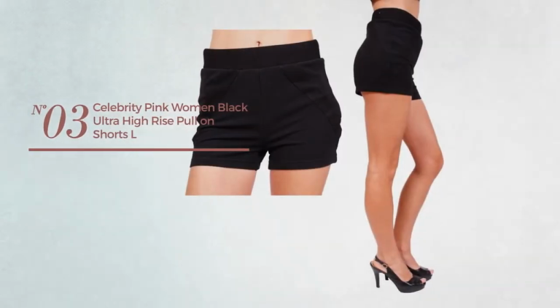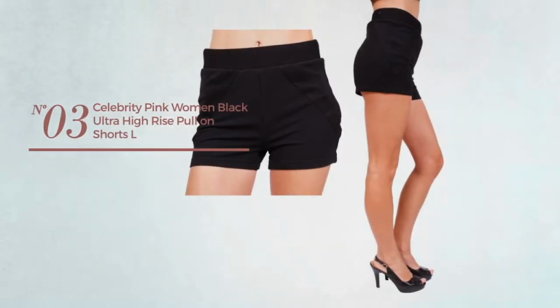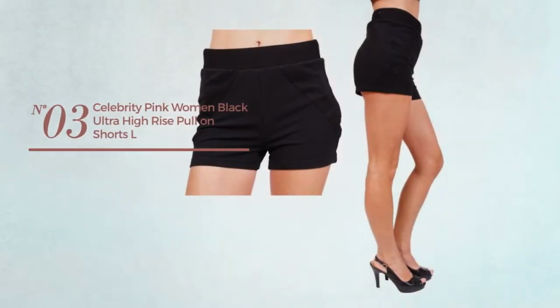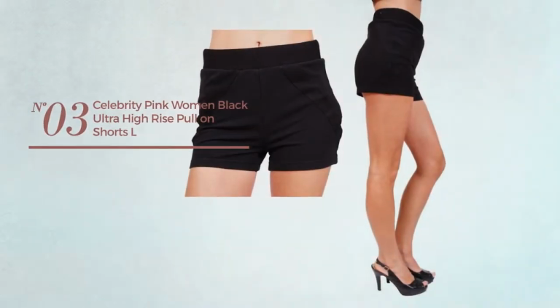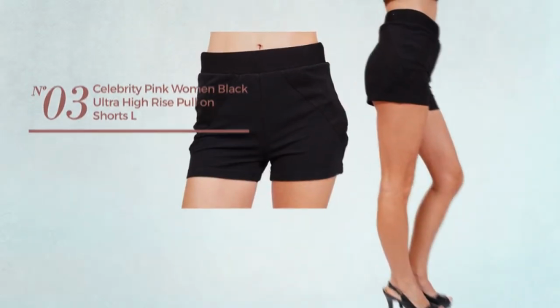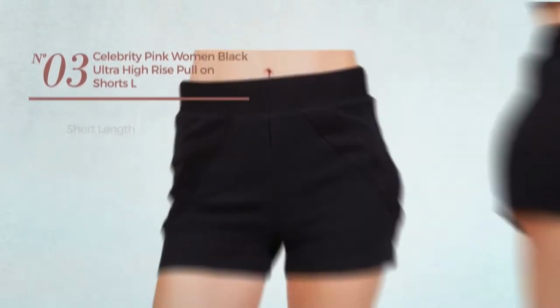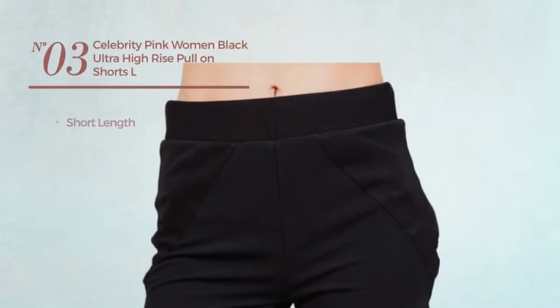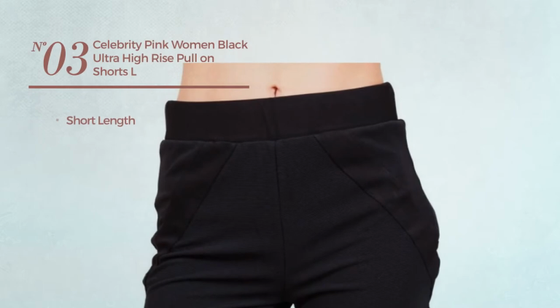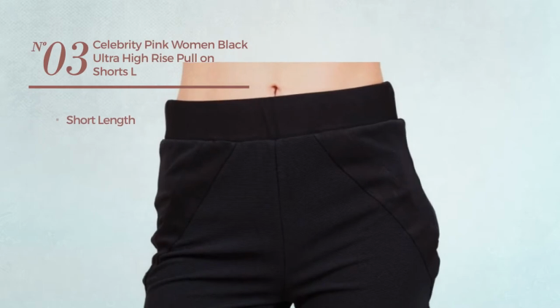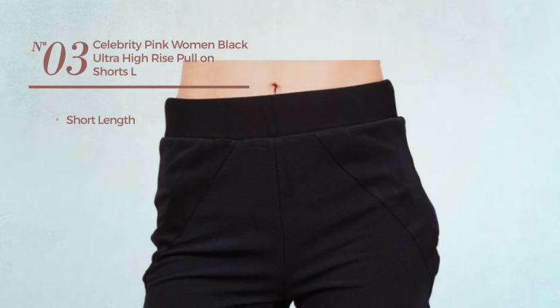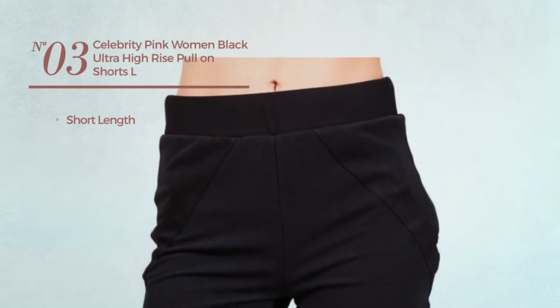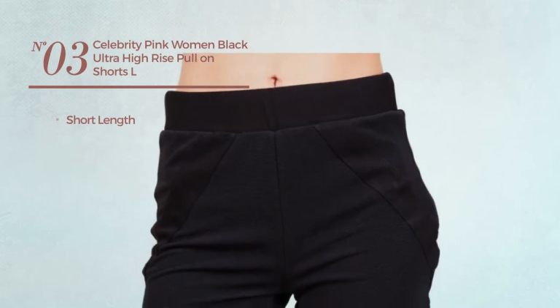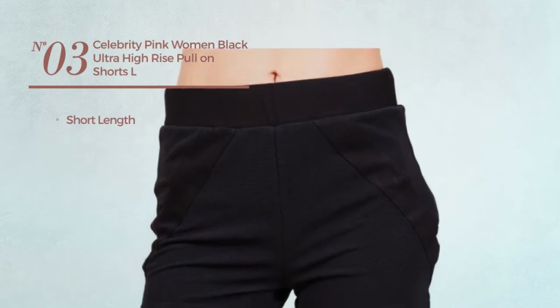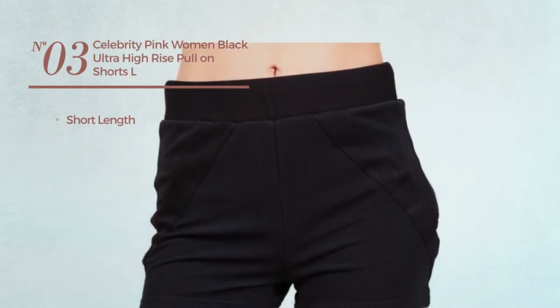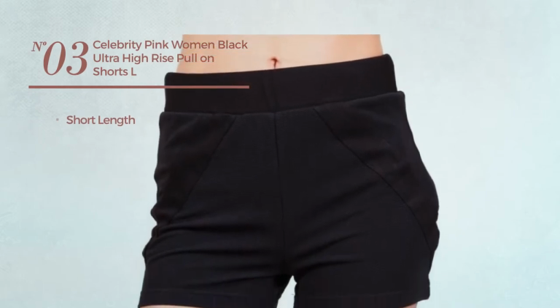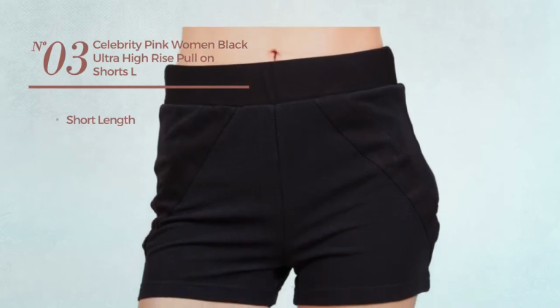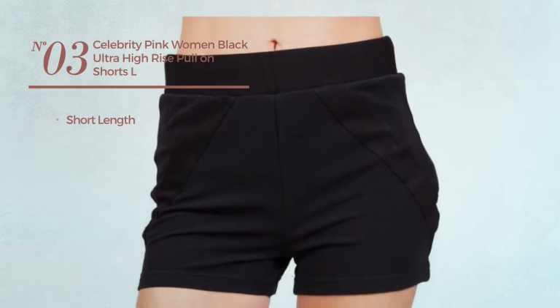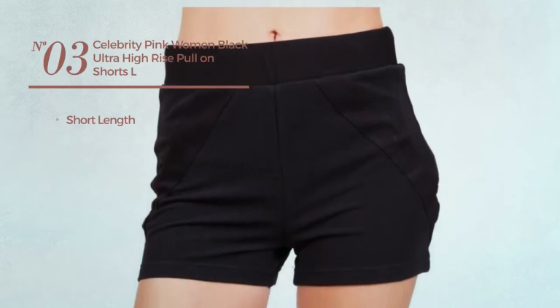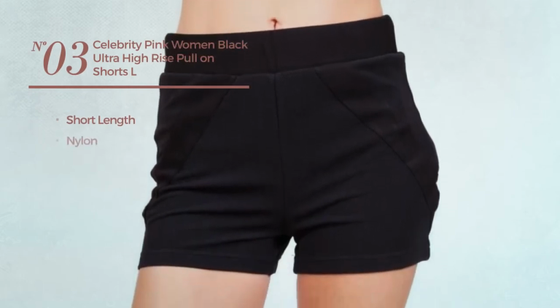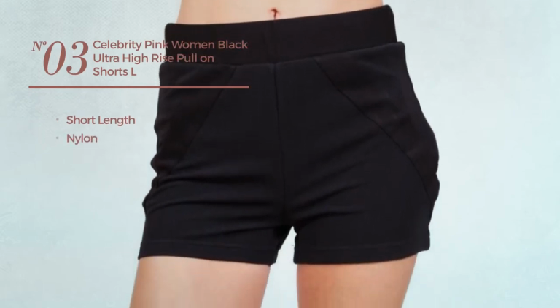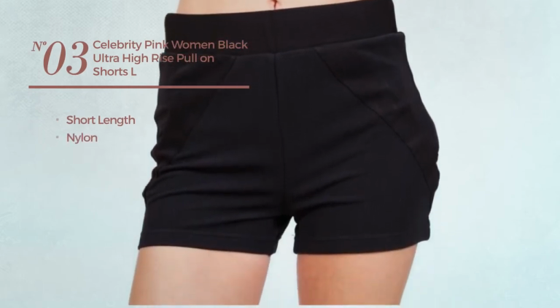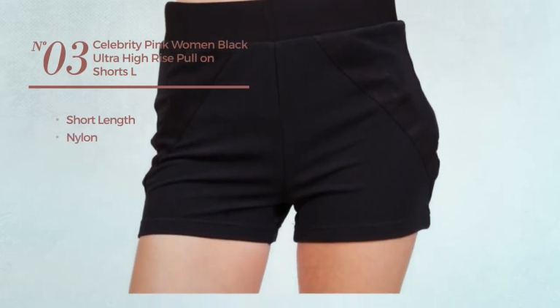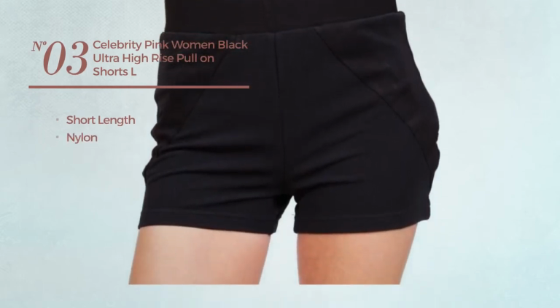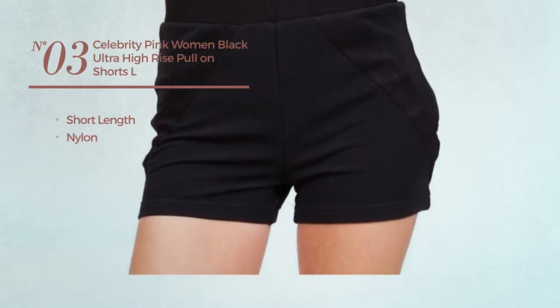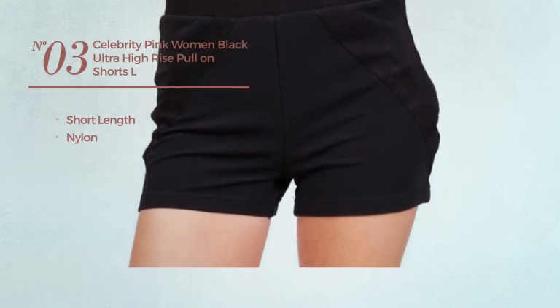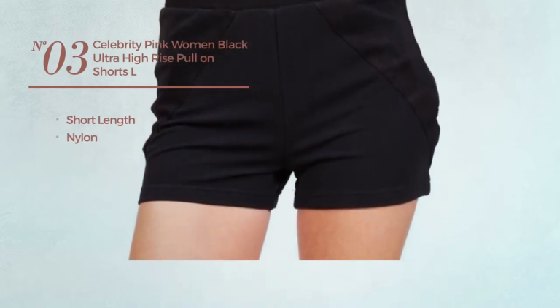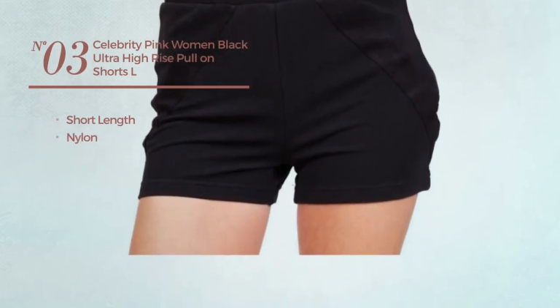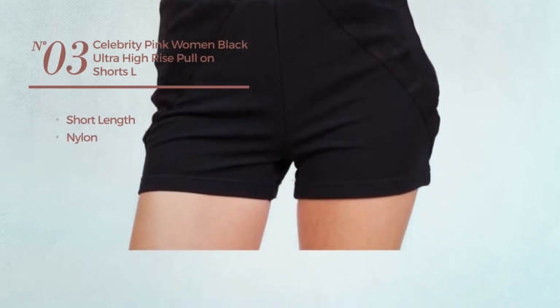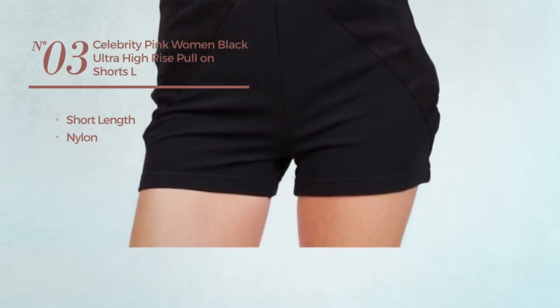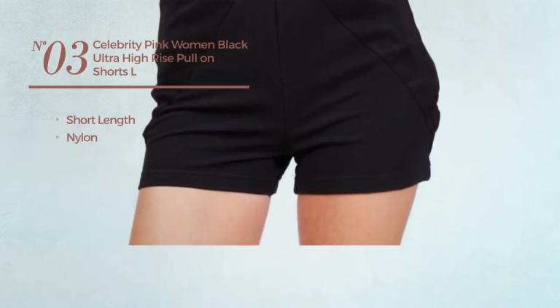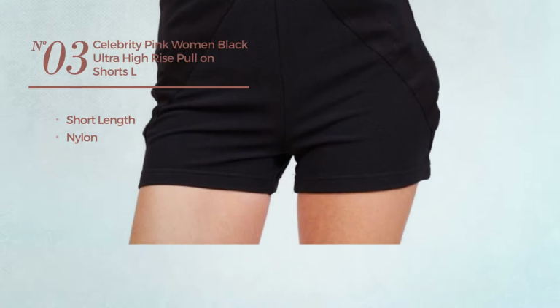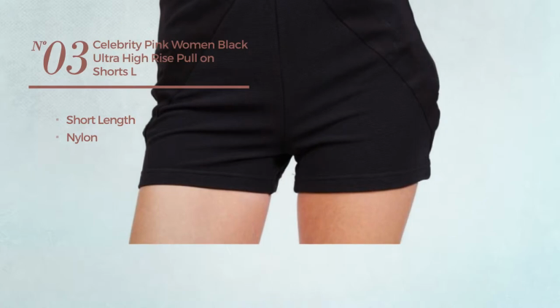Number 3. A Short Length Shorts, crafted from Nylon. Available uniquely in black color.